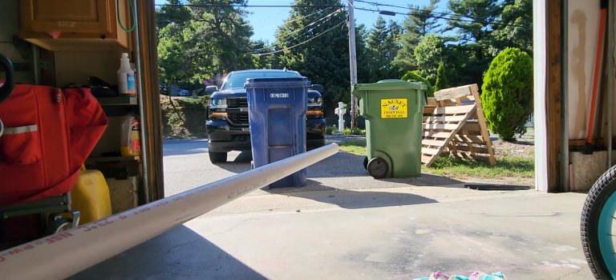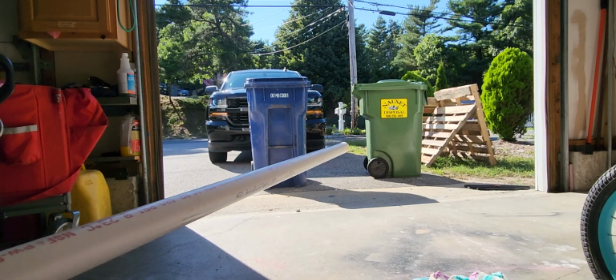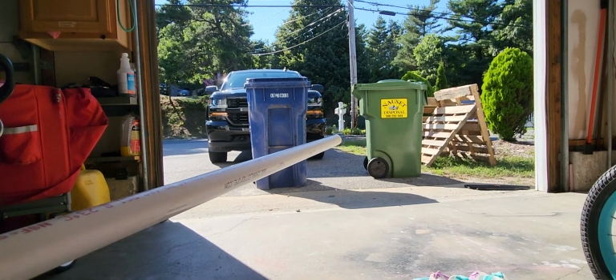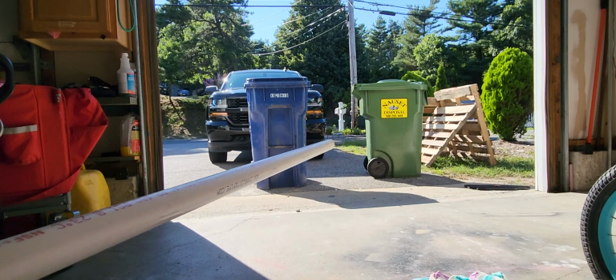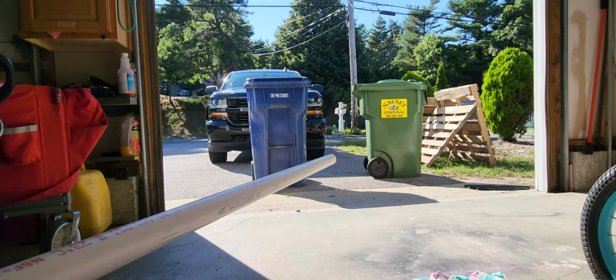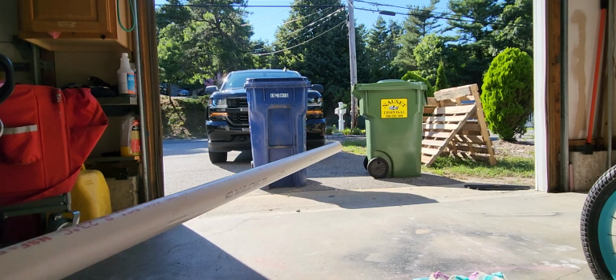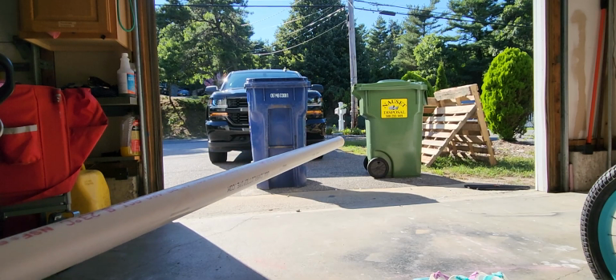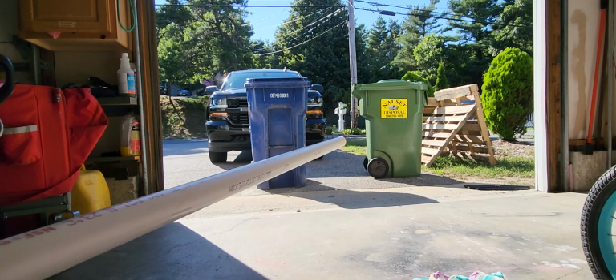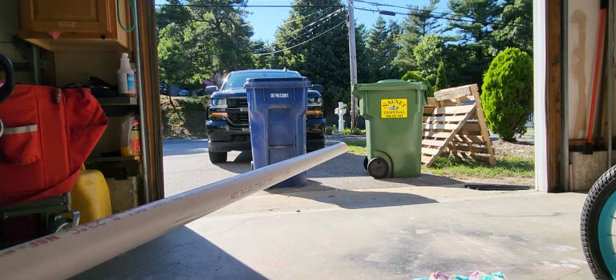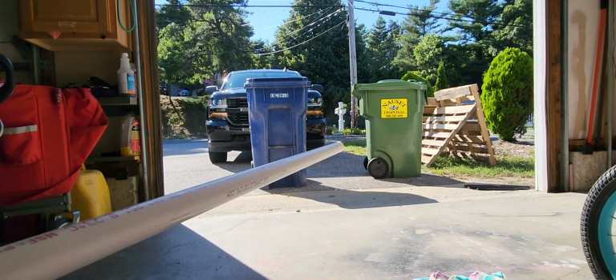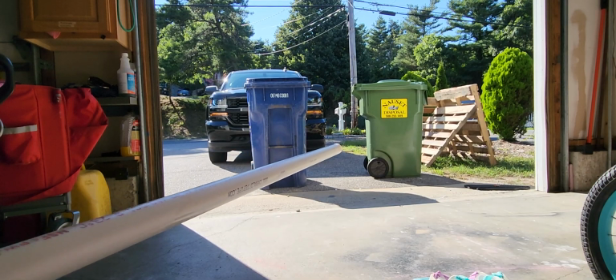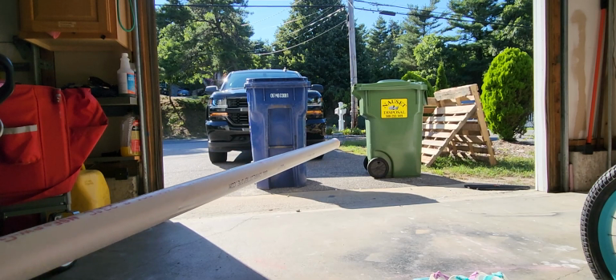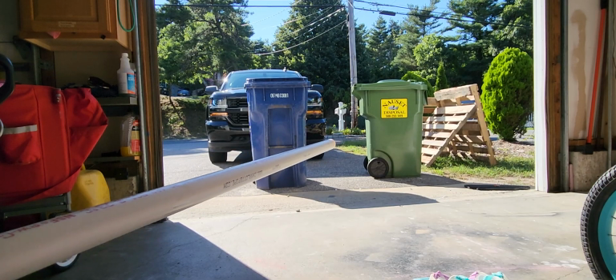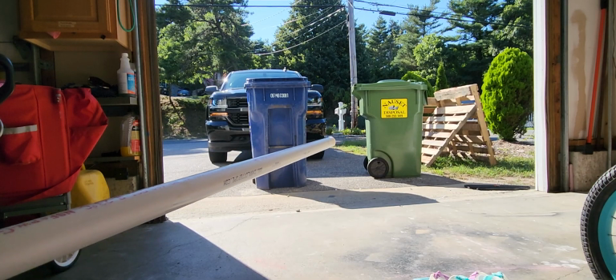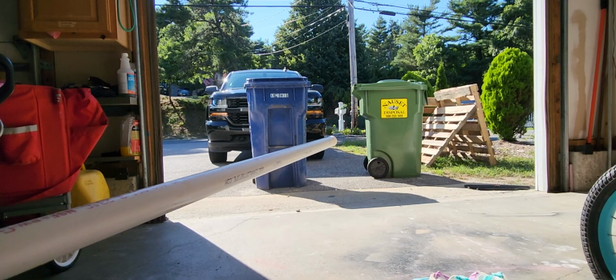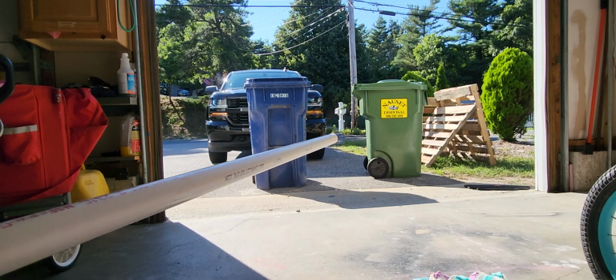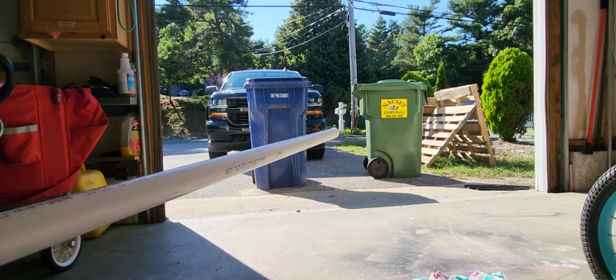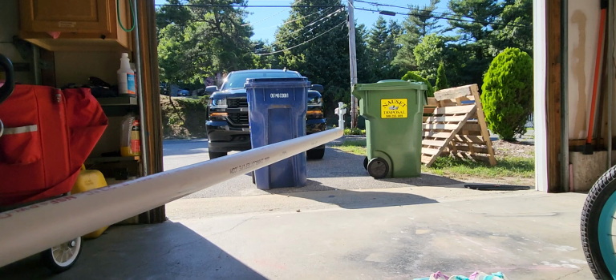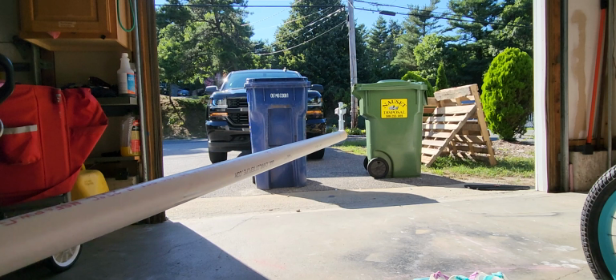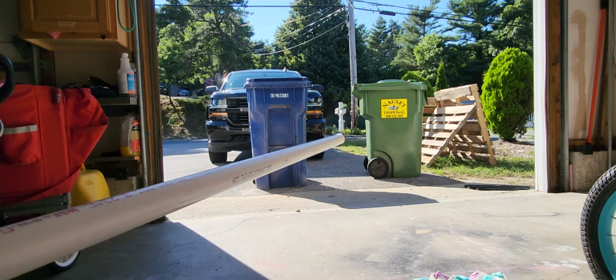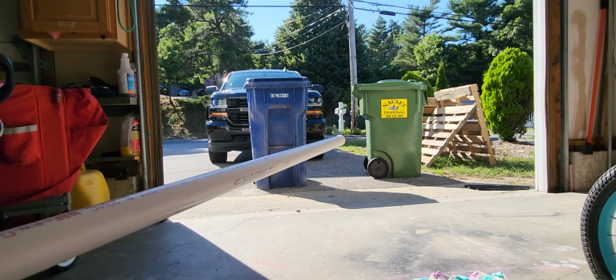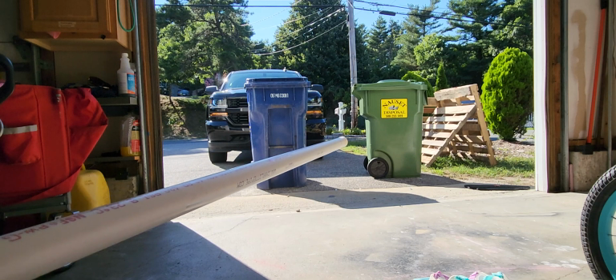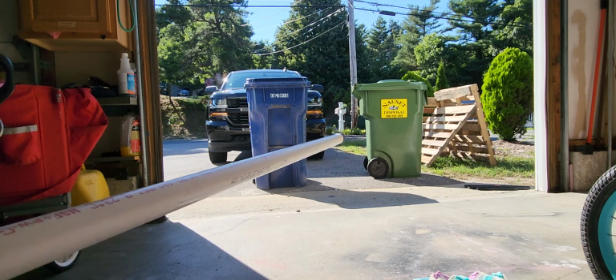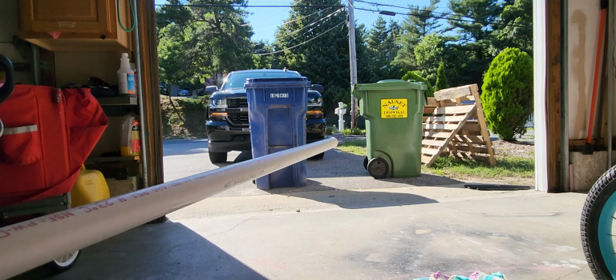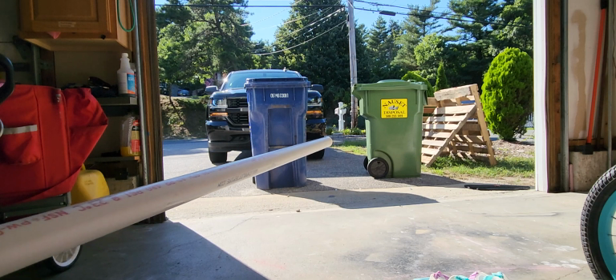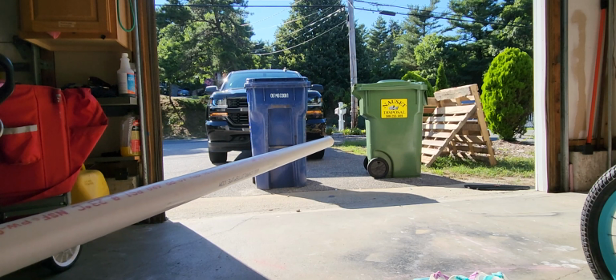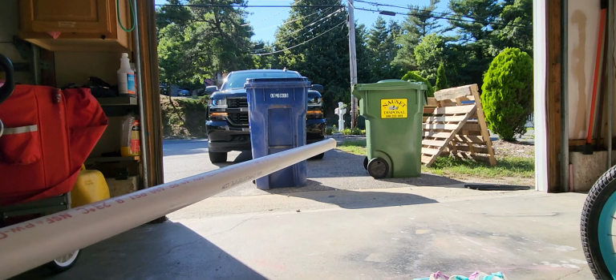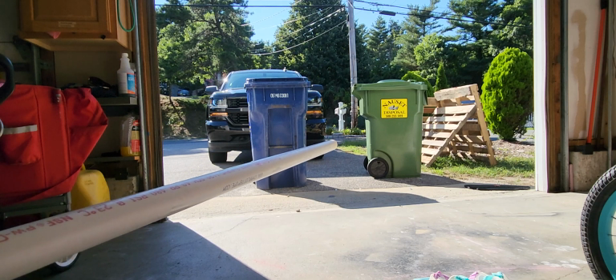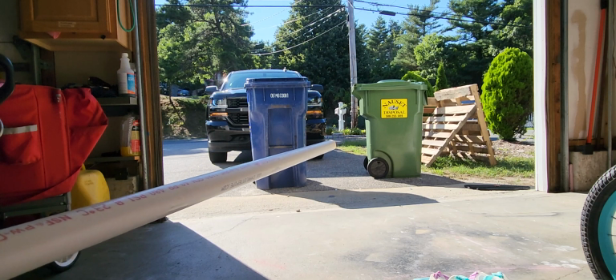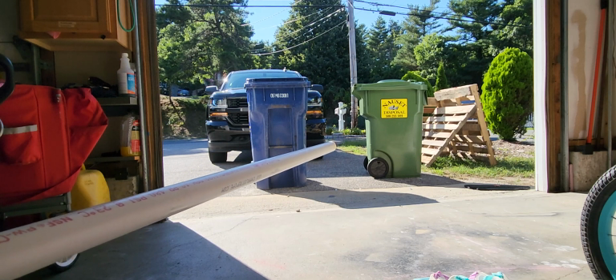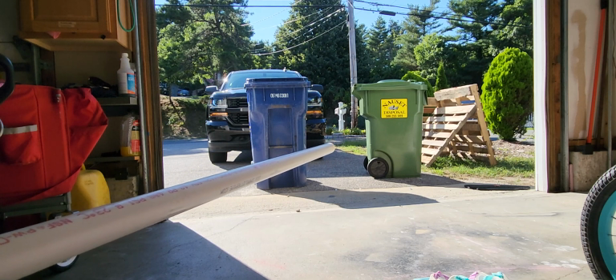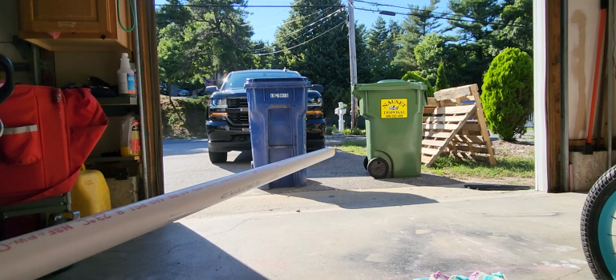This is a free commercial for Nausit Dispolu. They make a perfect target.